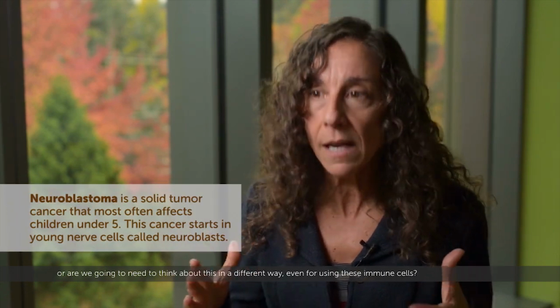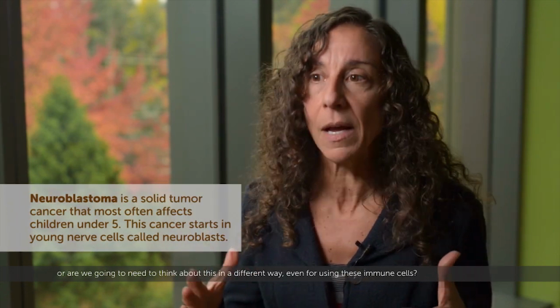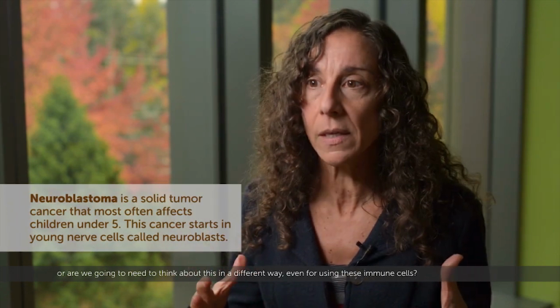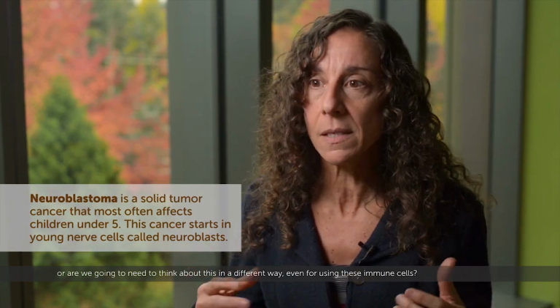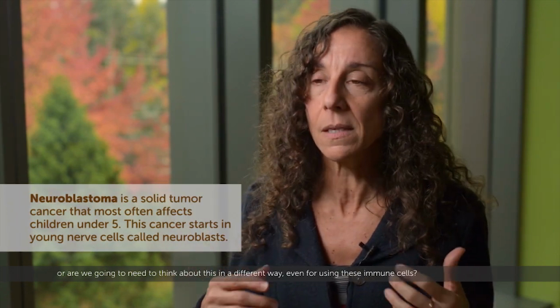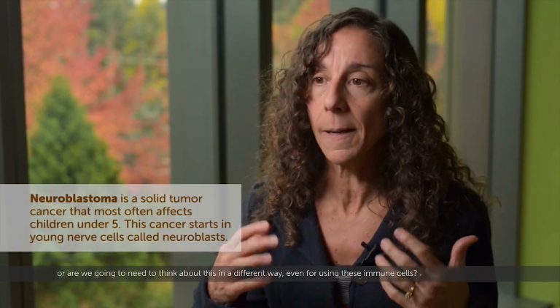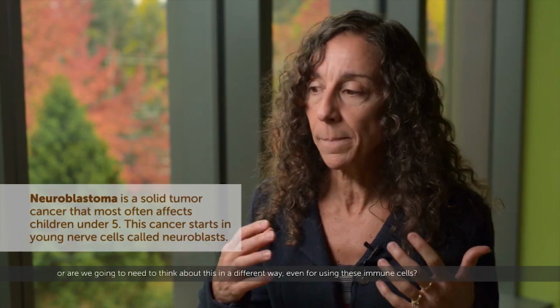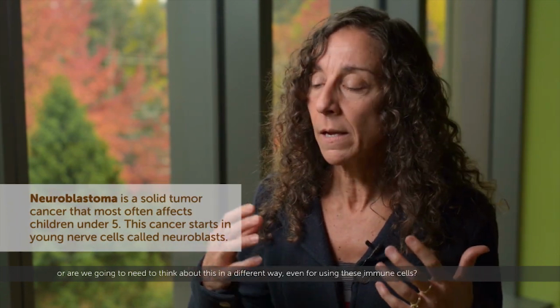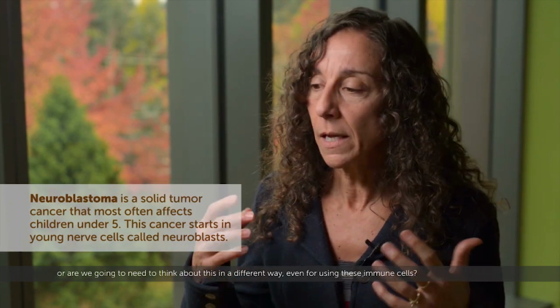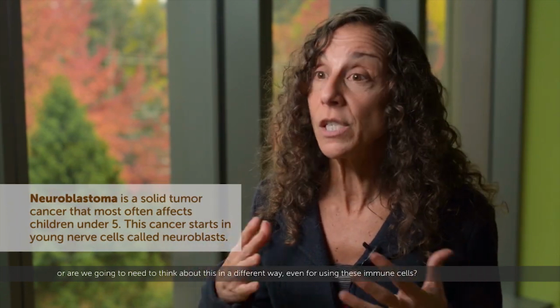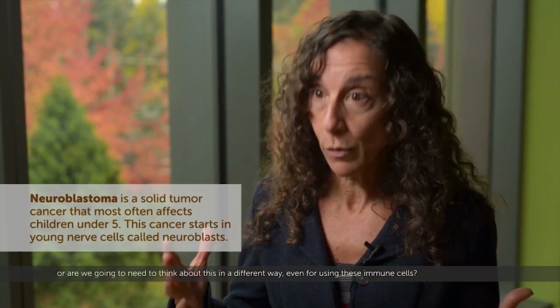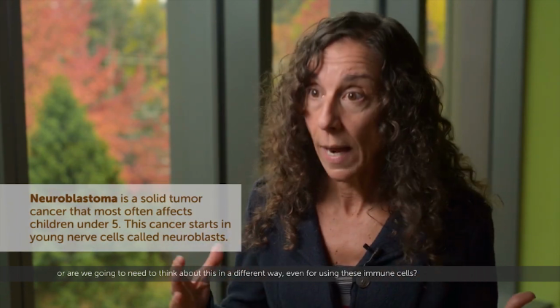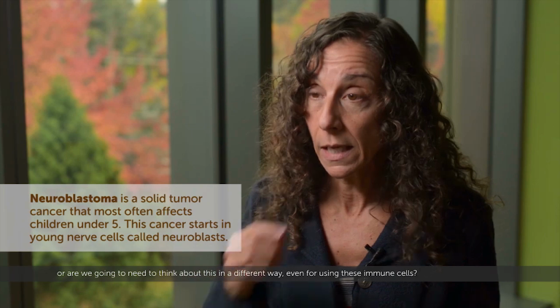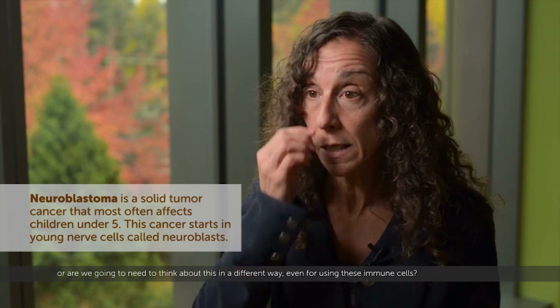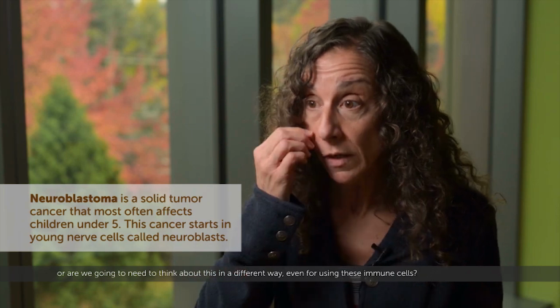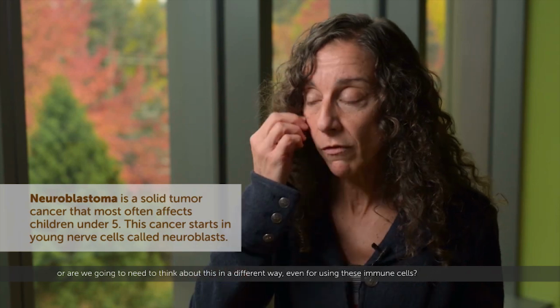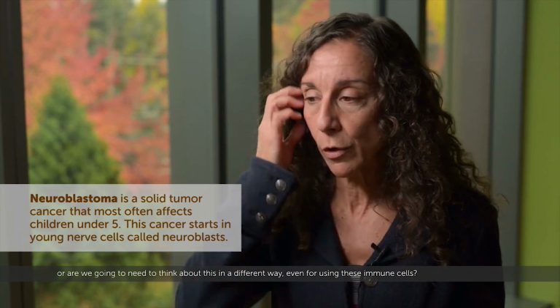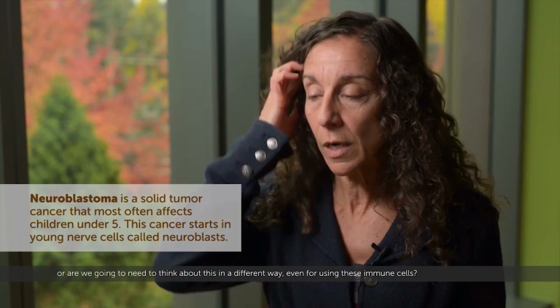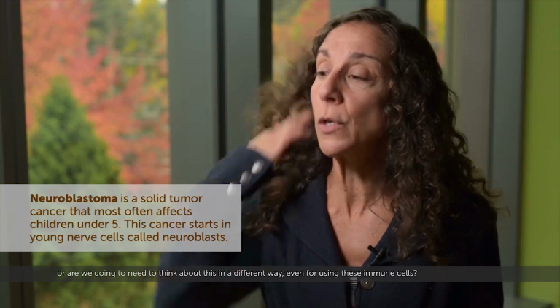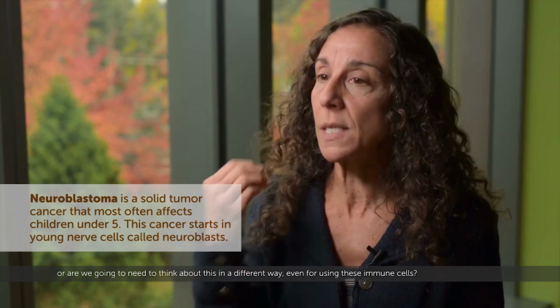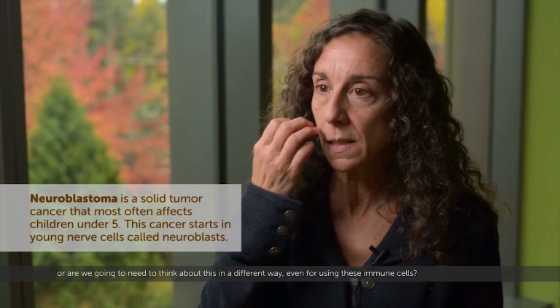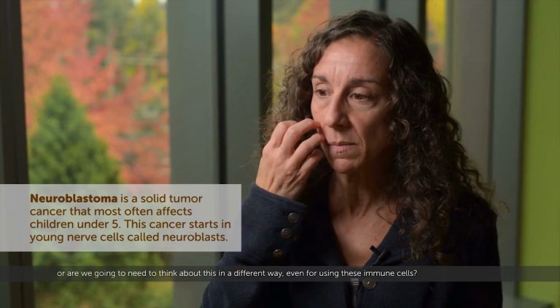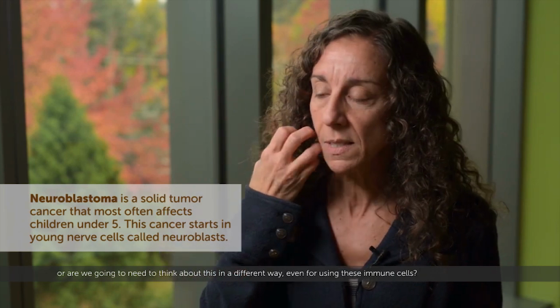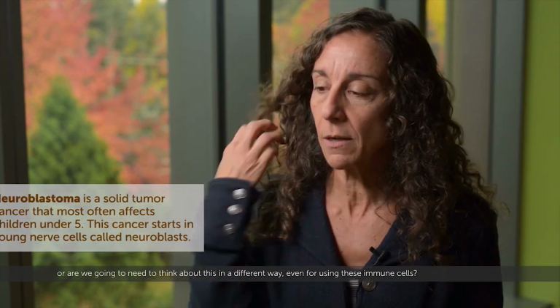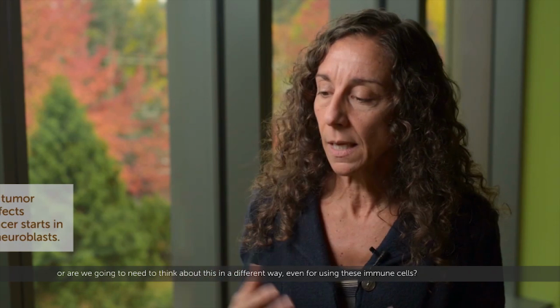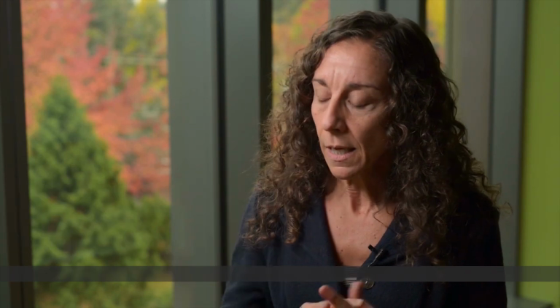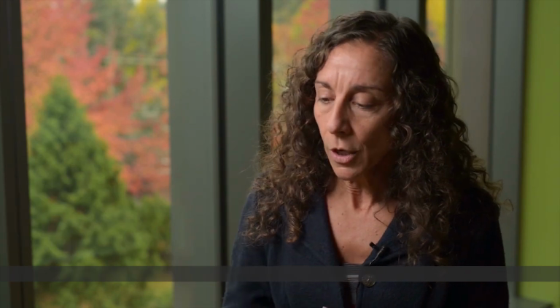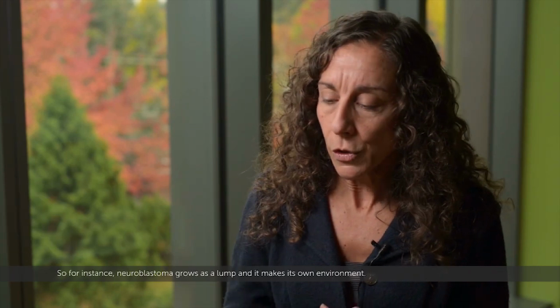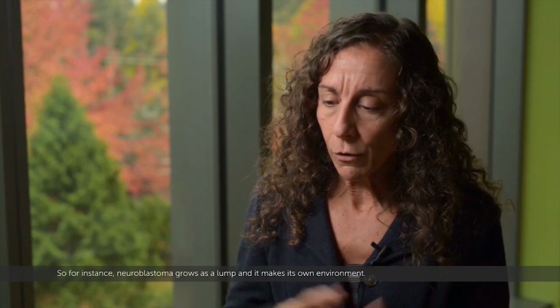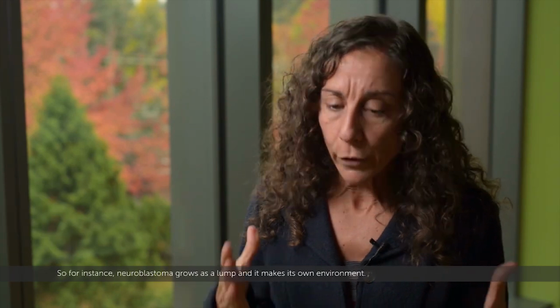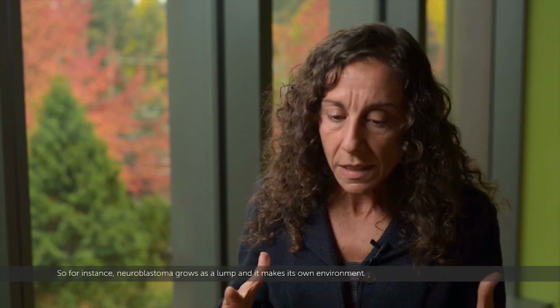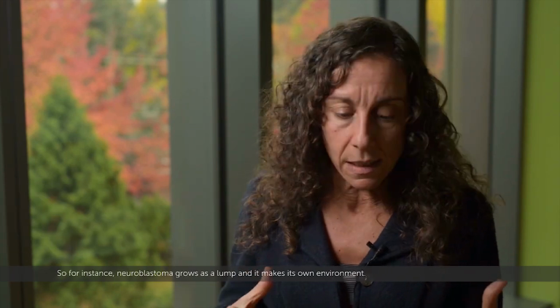Is it just the T cells alone for cancer like neuroblastoma, or are we going to need to think about this in a different way, even for using these immune cells?